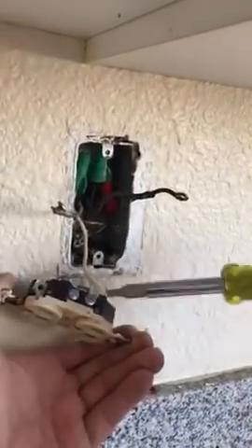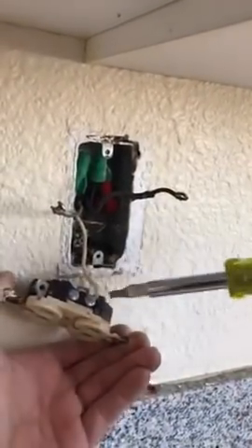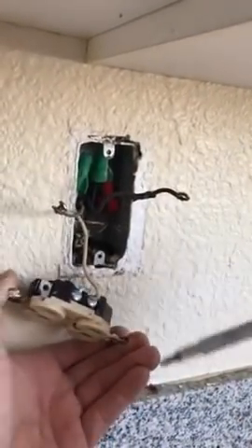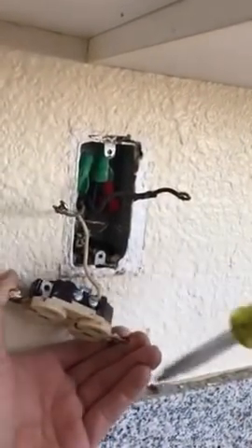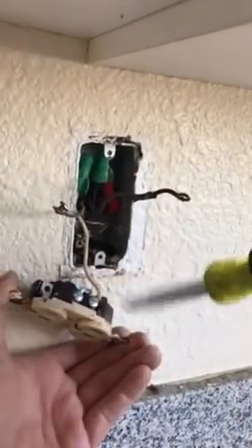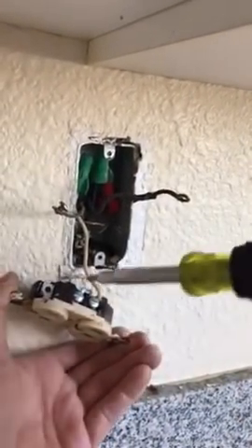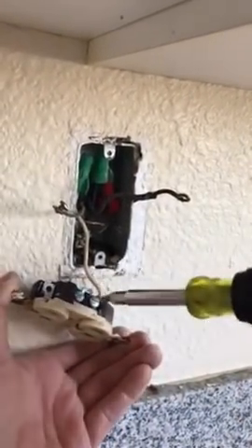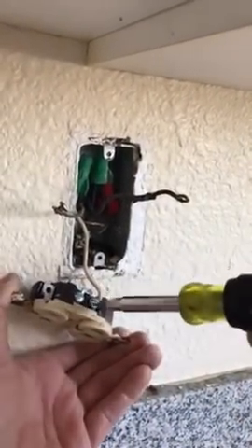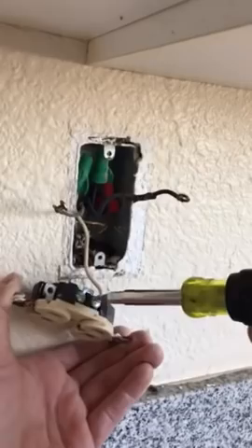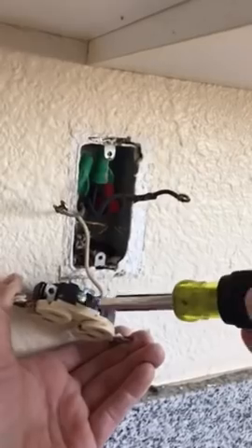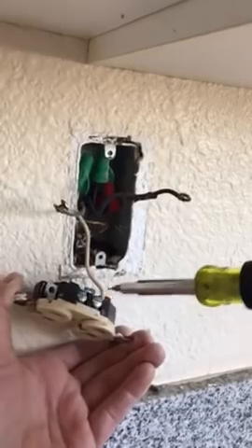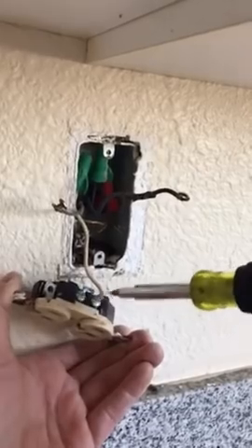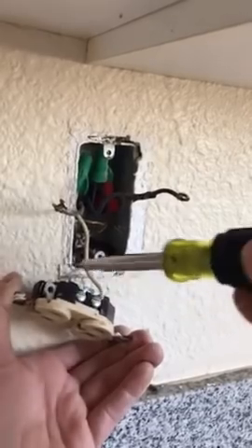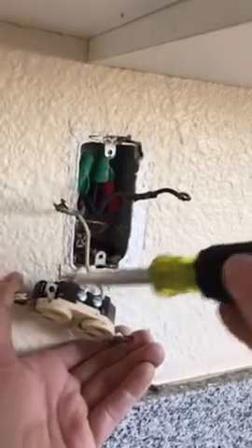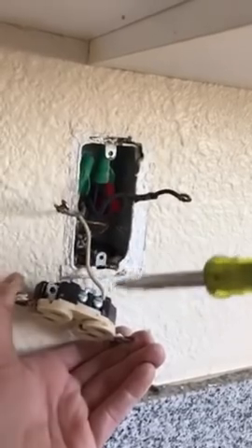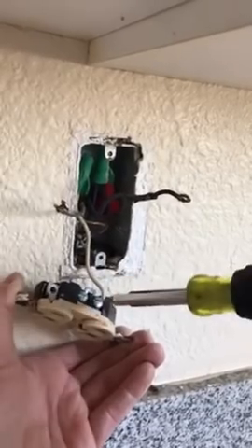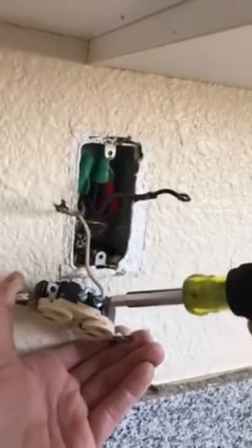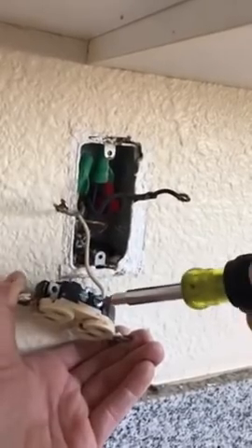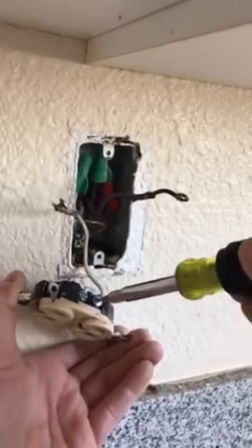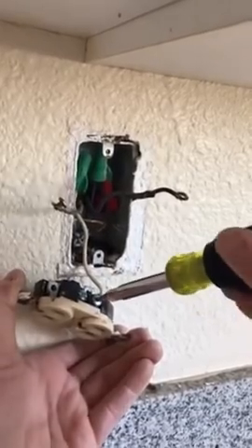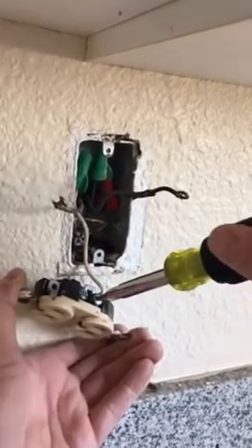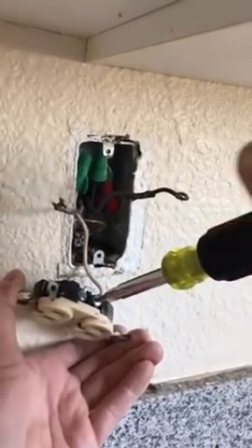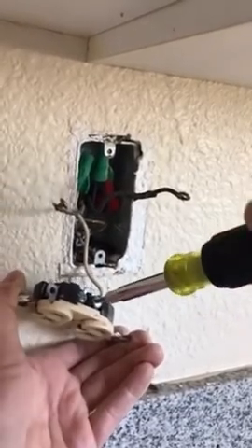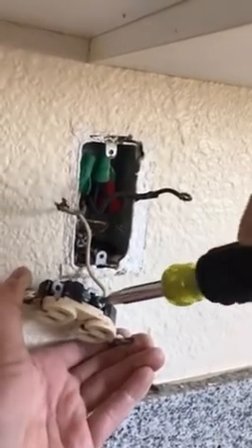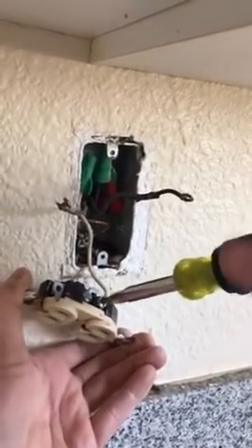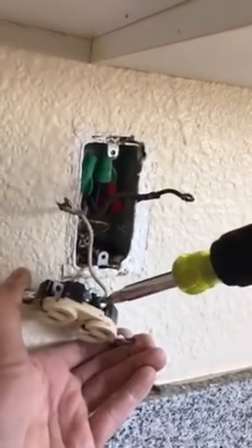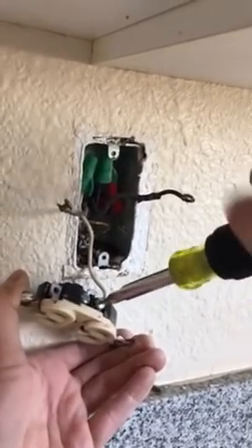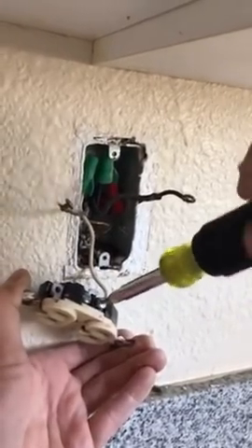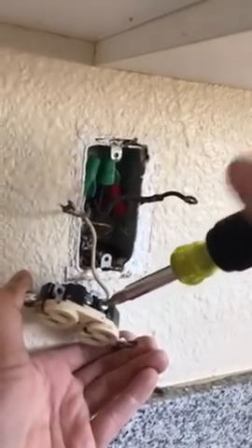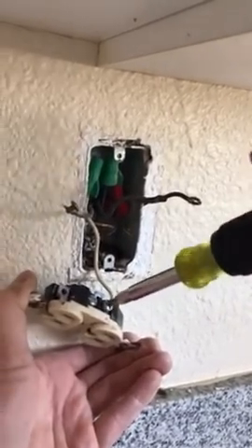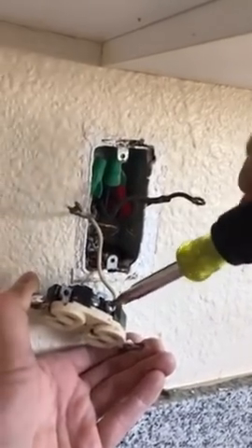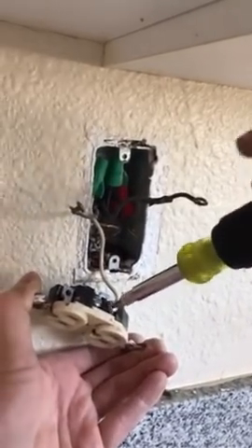Your white is your neutral. Neutral and ground are always on the same side, which is the left side.